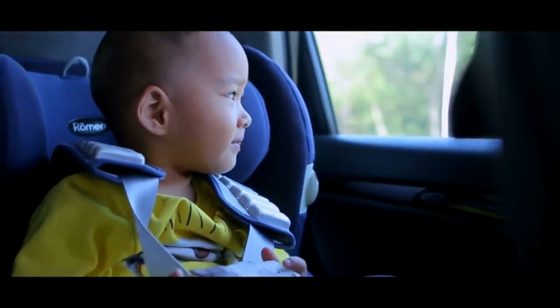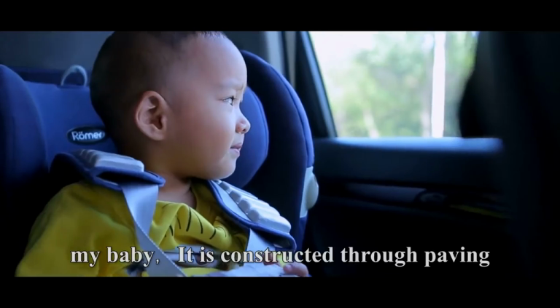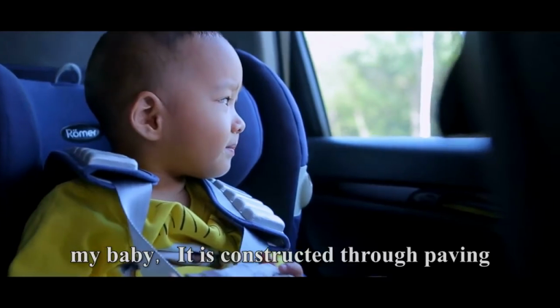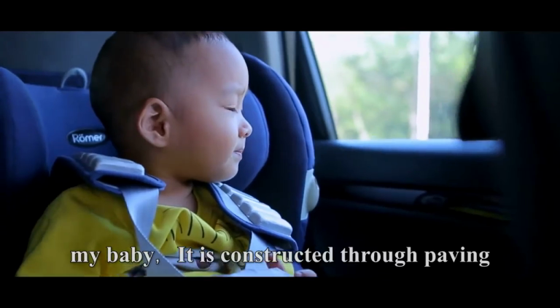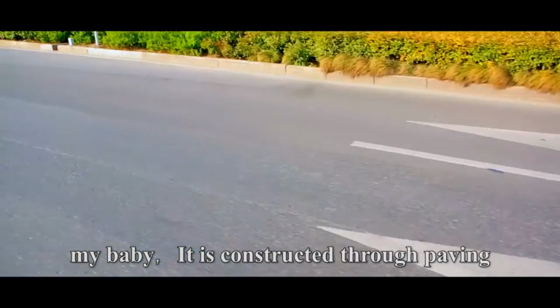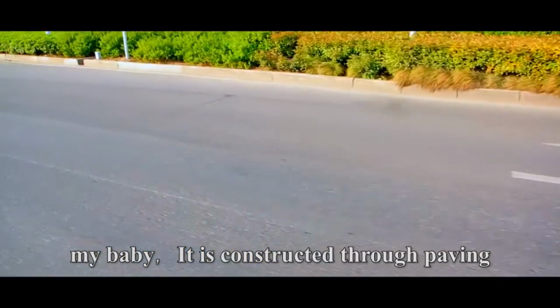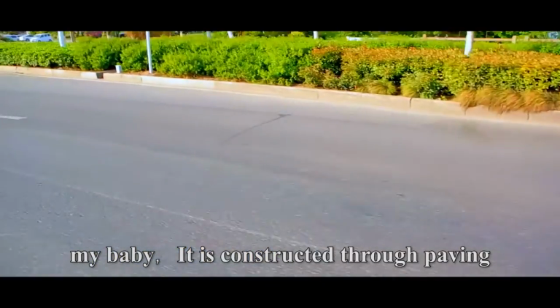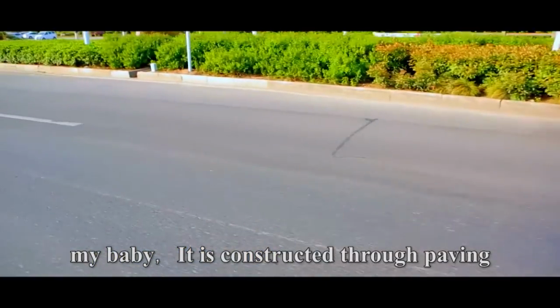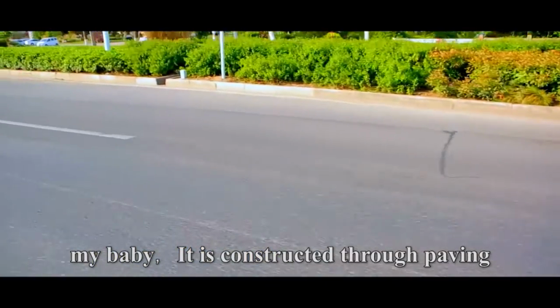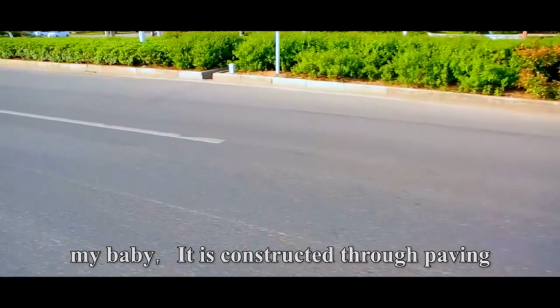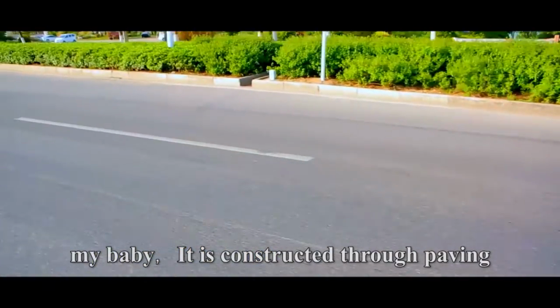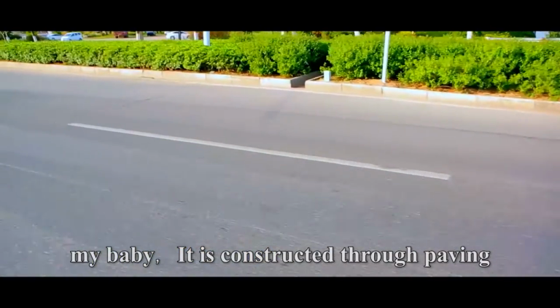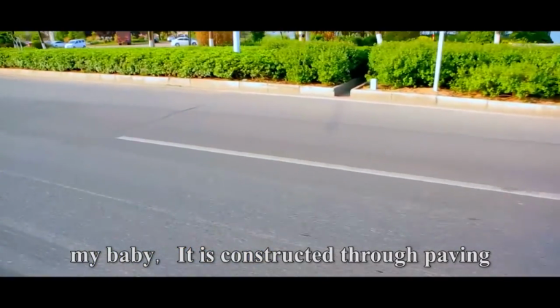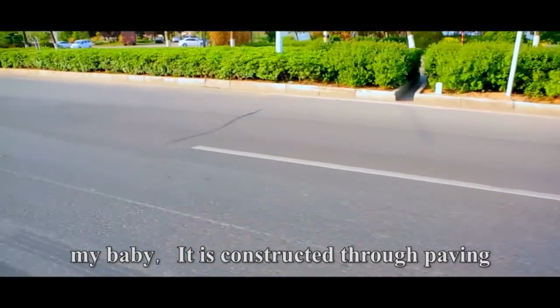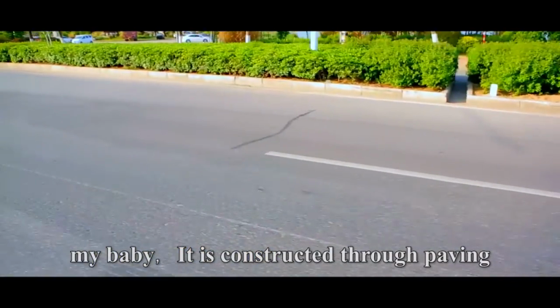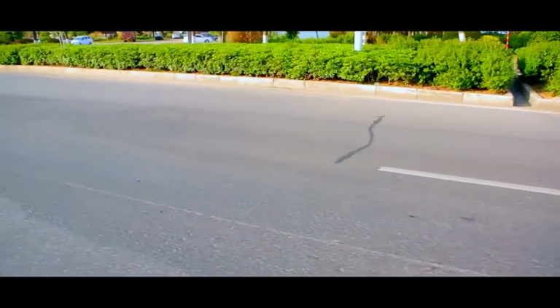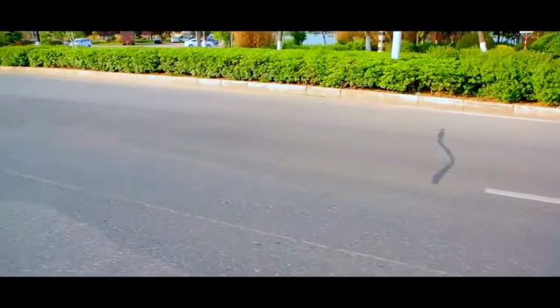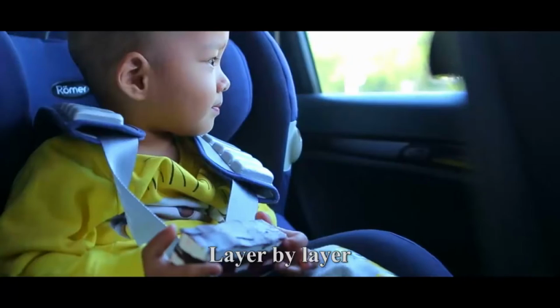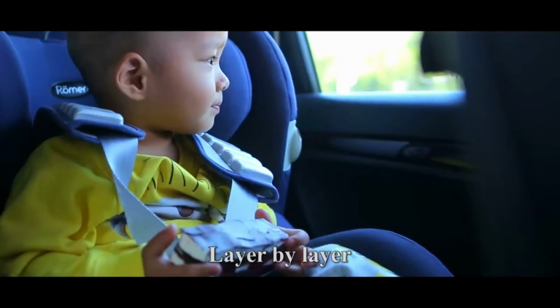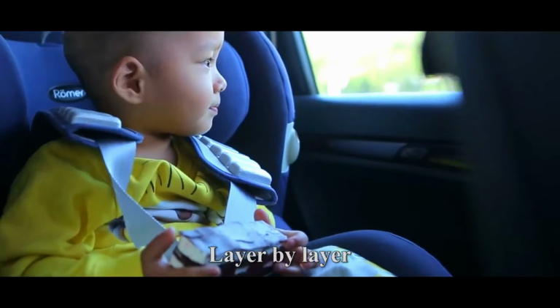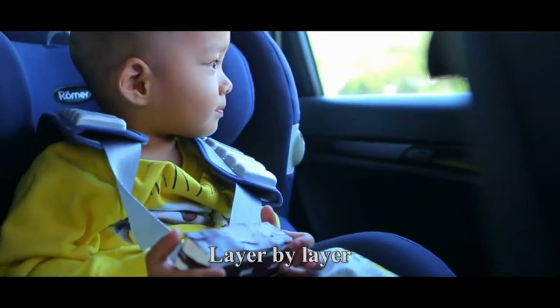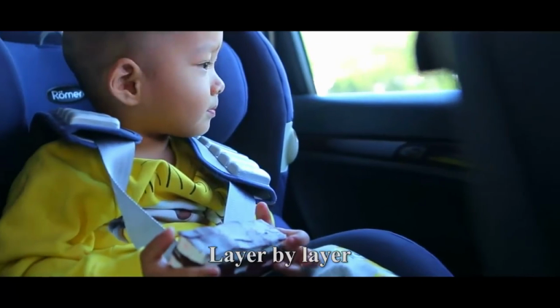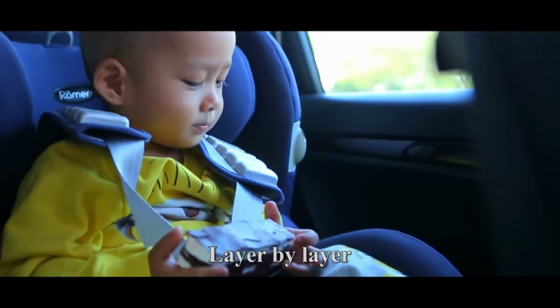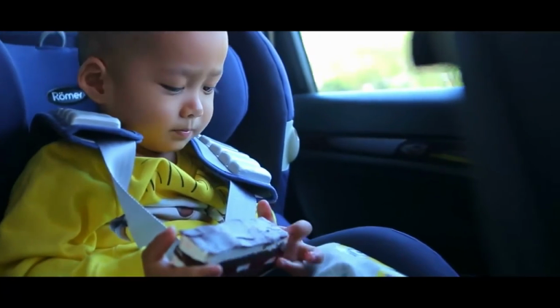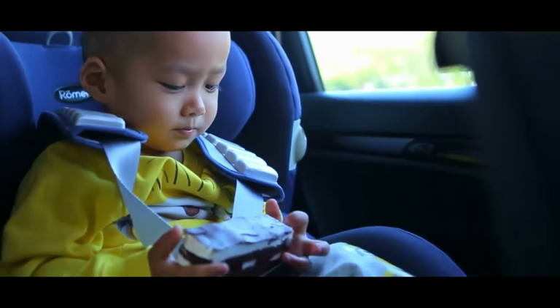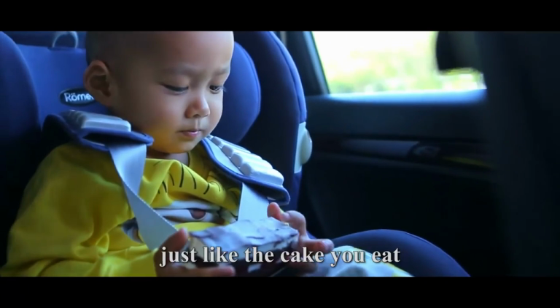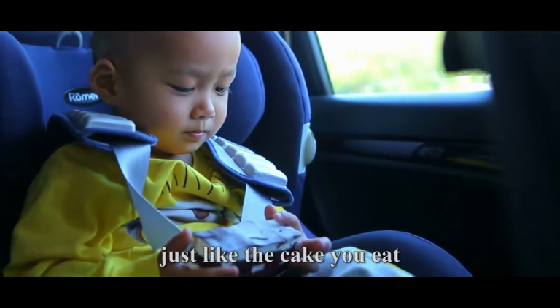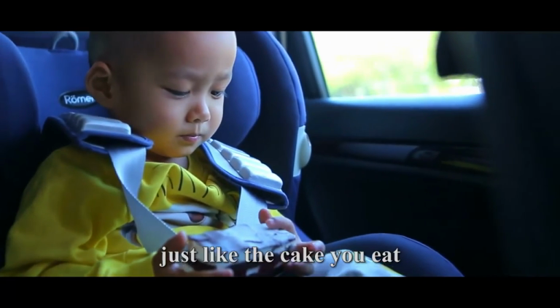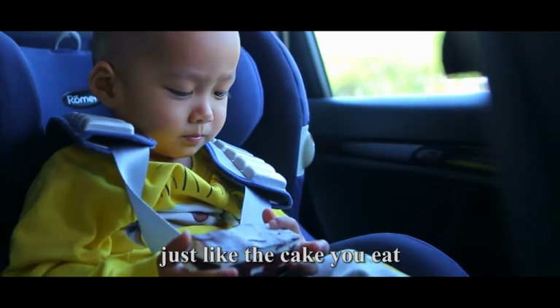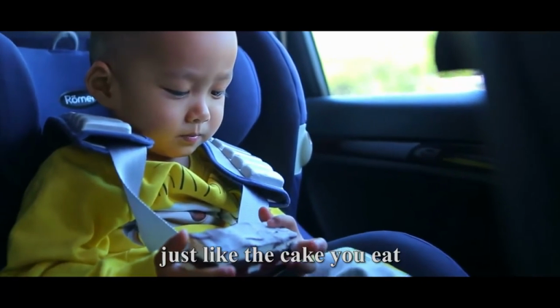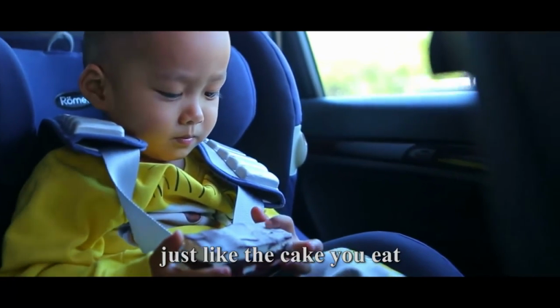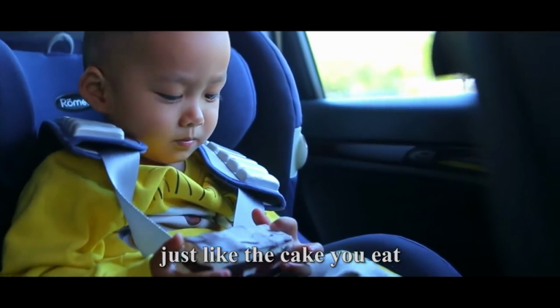My baby, it is constructed through paving, layer by layer, just like the cake you eat.